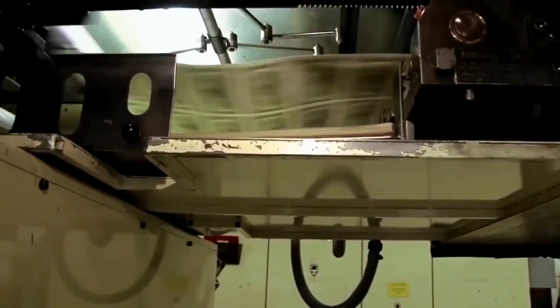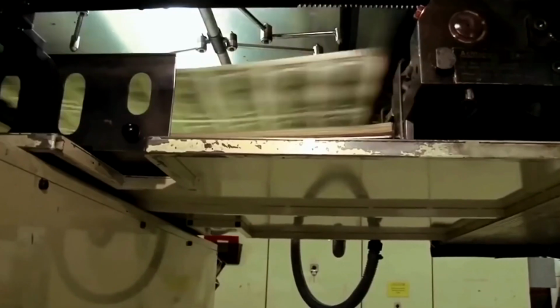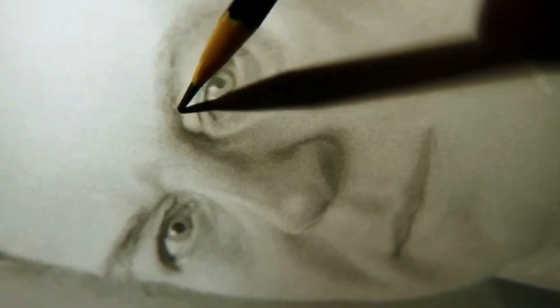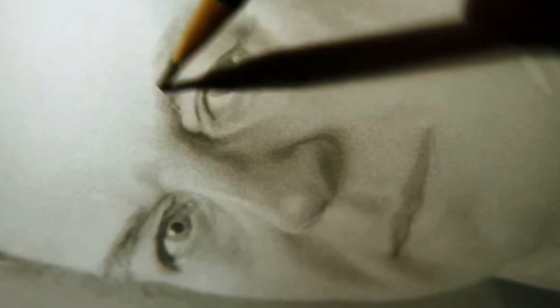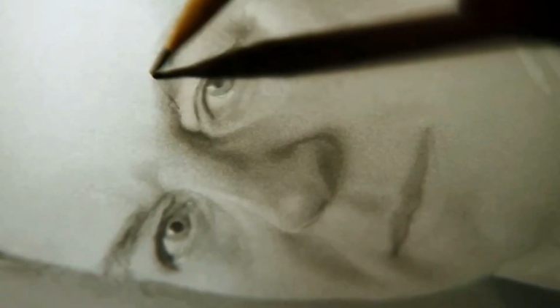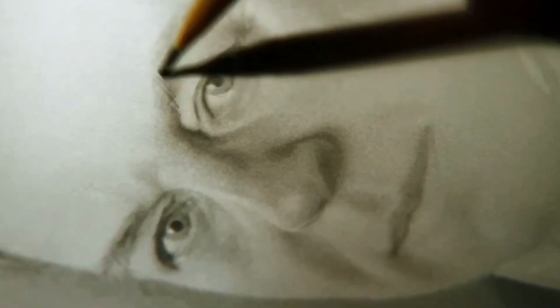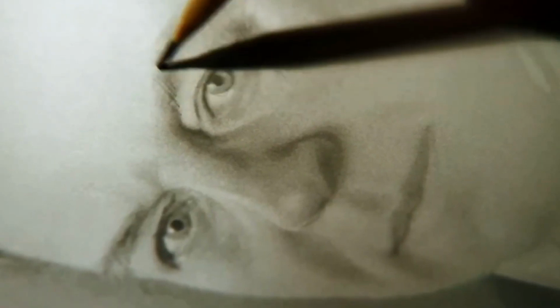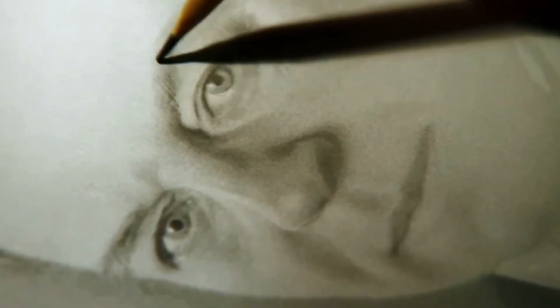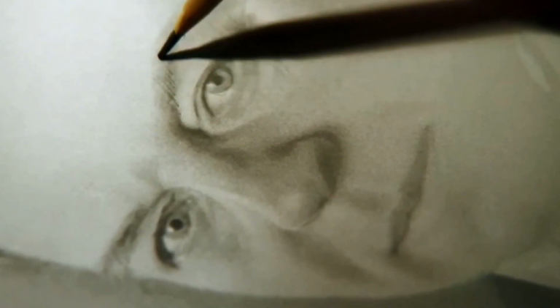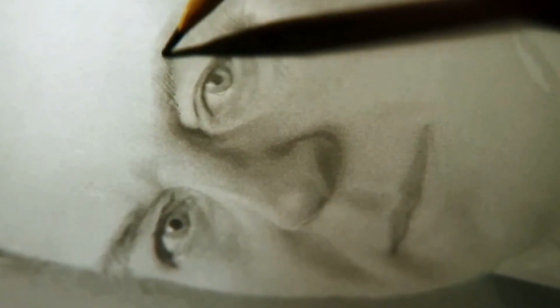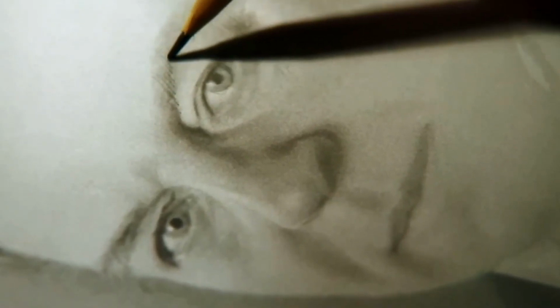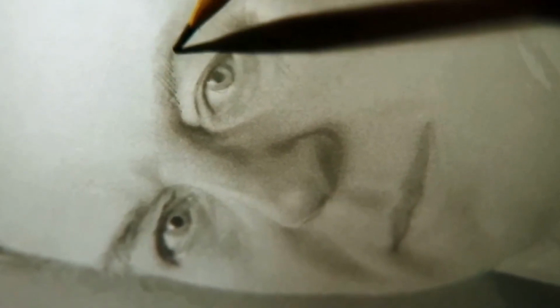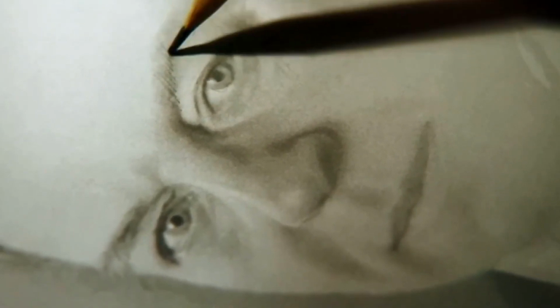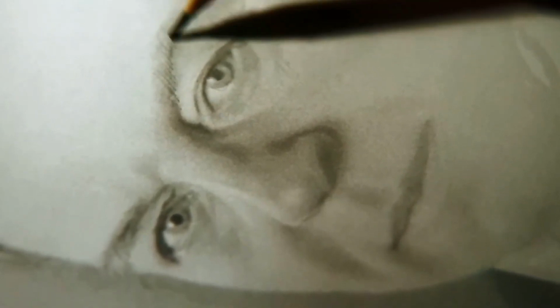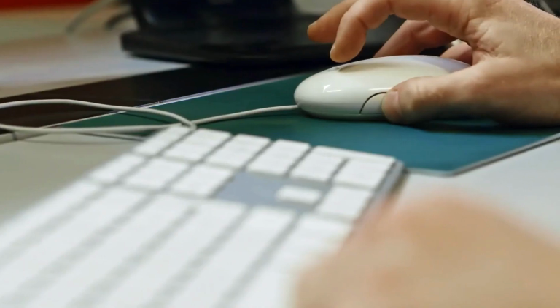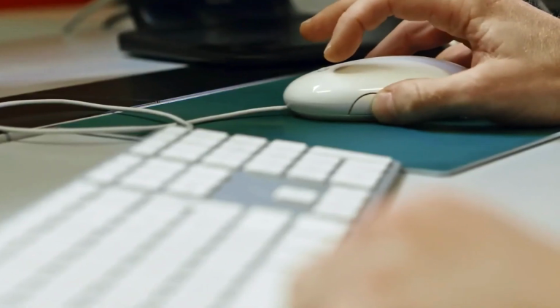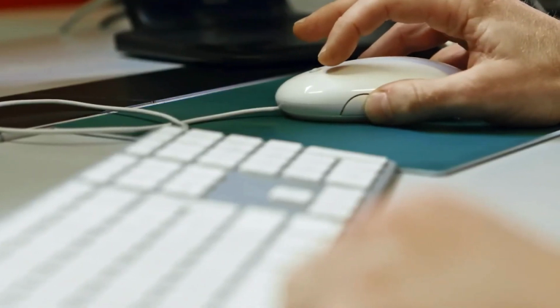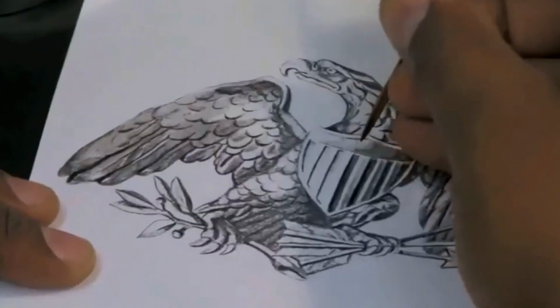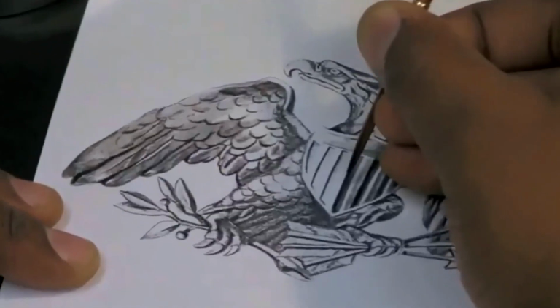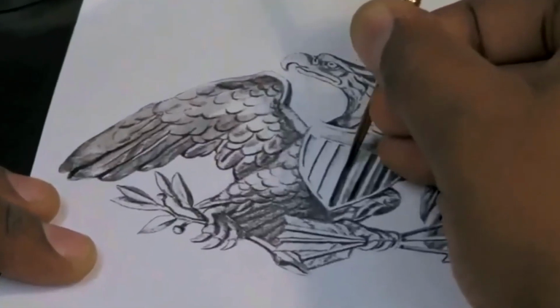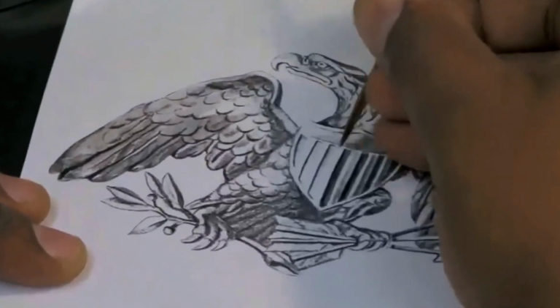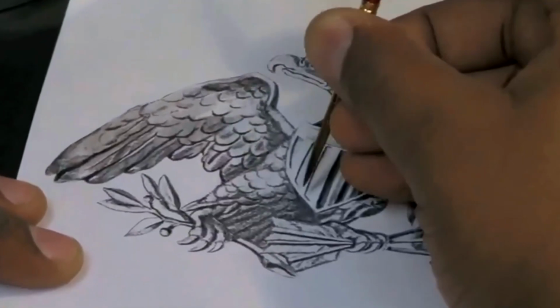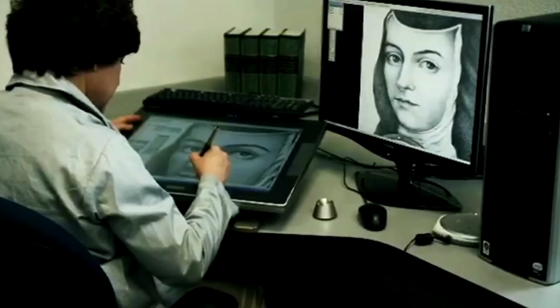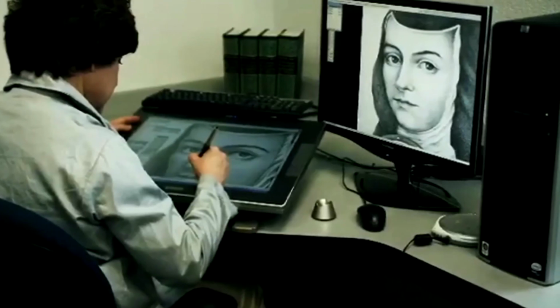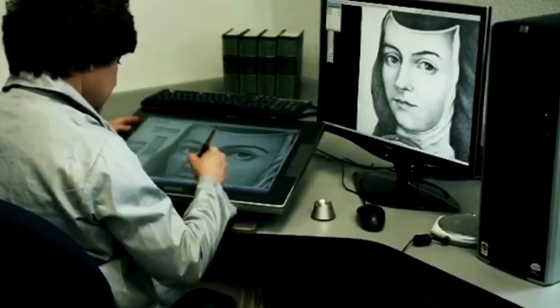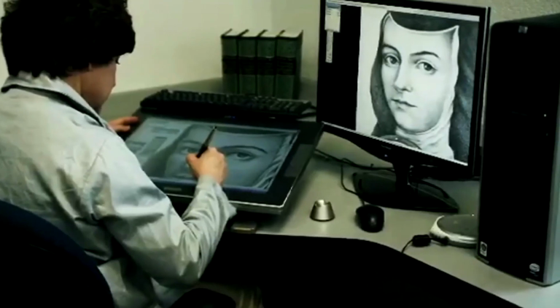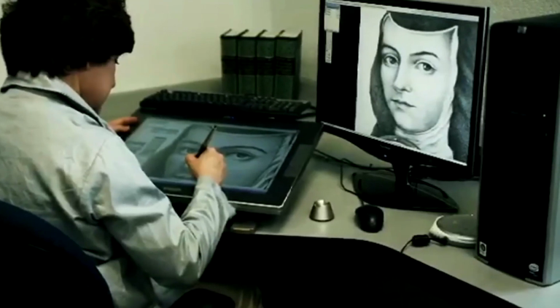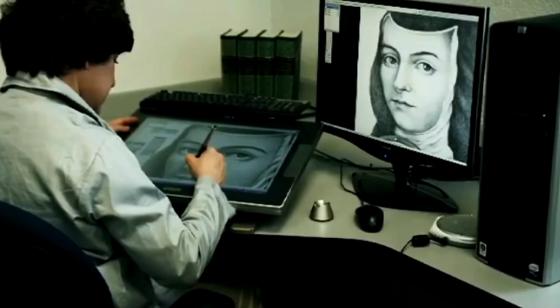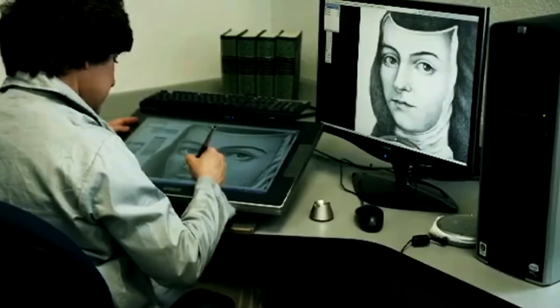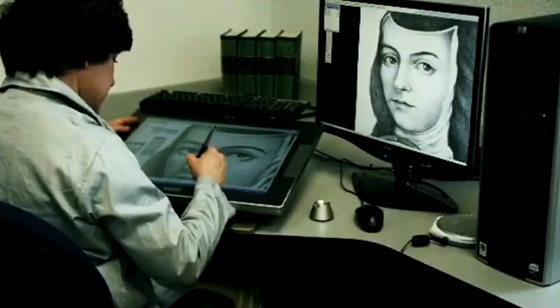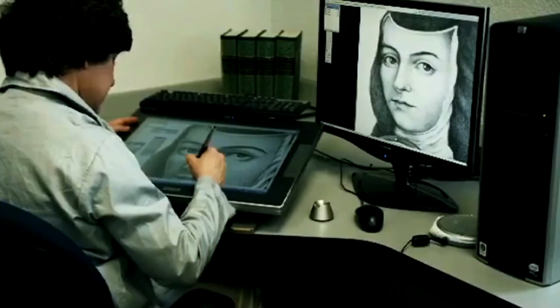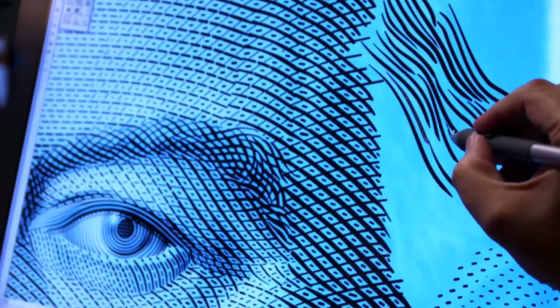It is a work of art, designed not for a gallery, but for a global battlefield of trust.